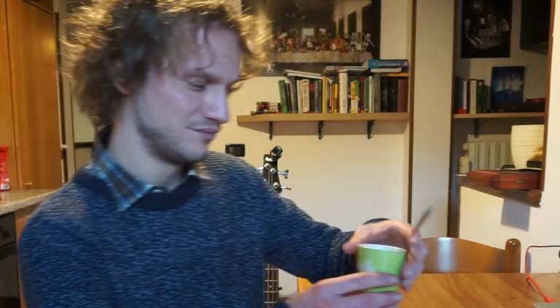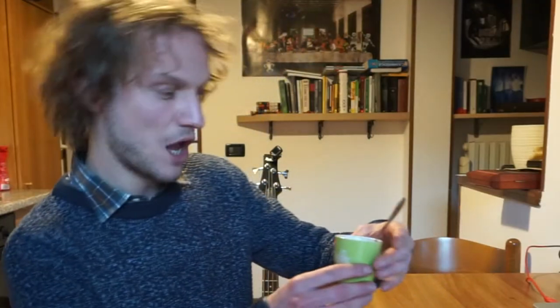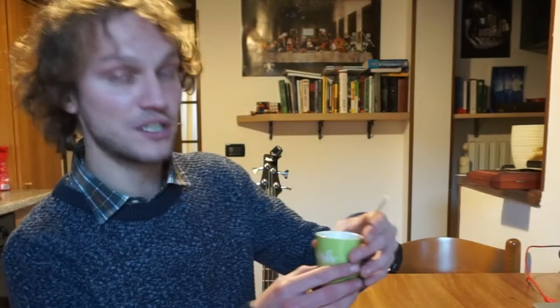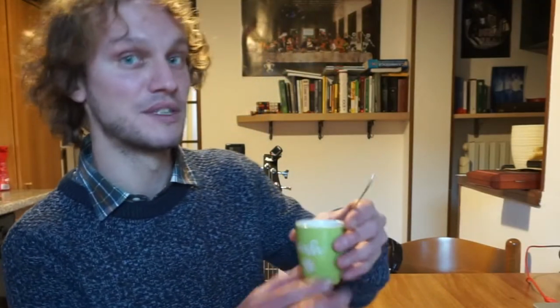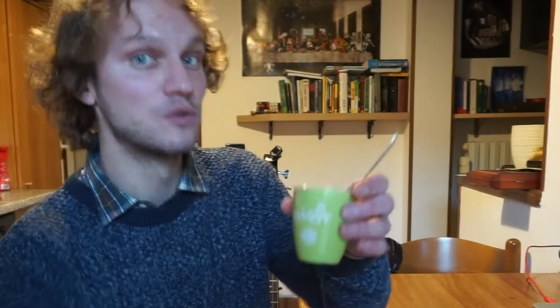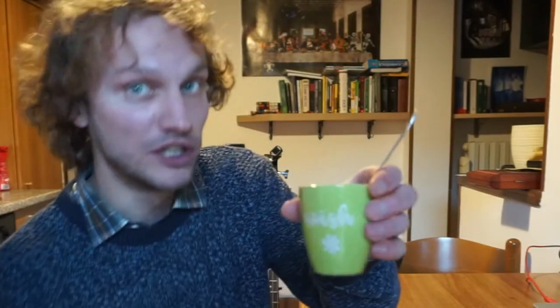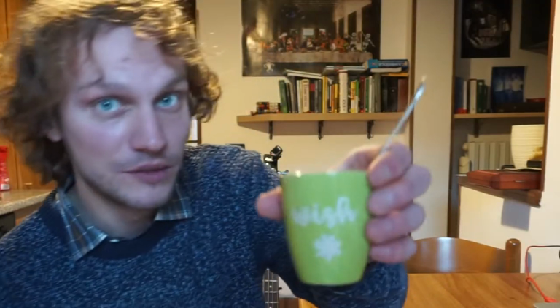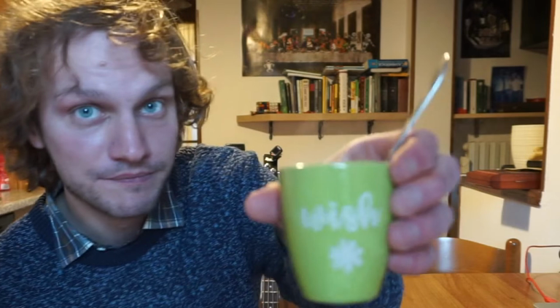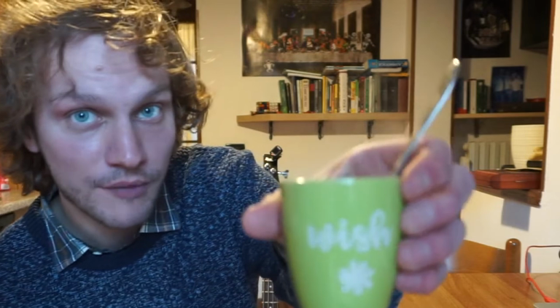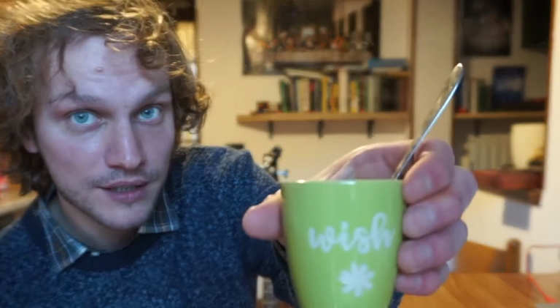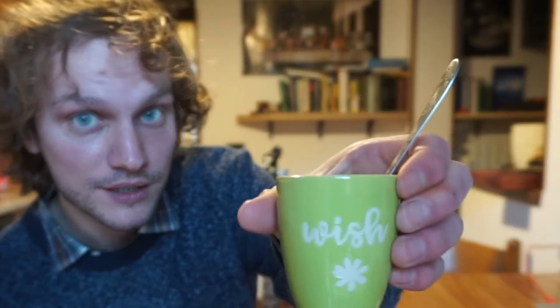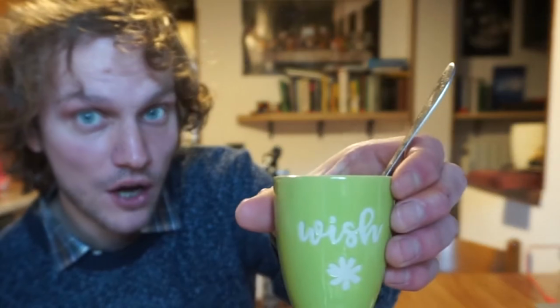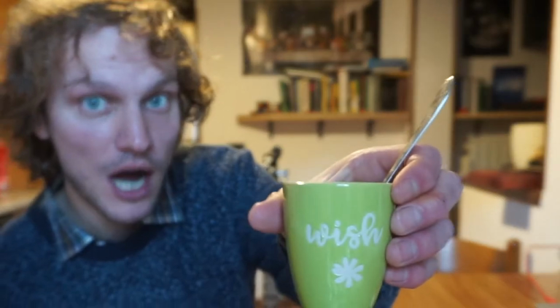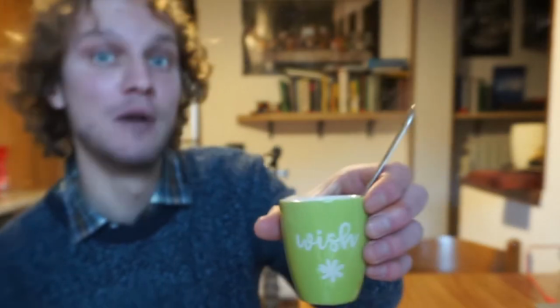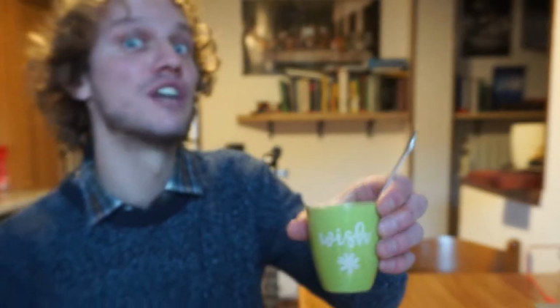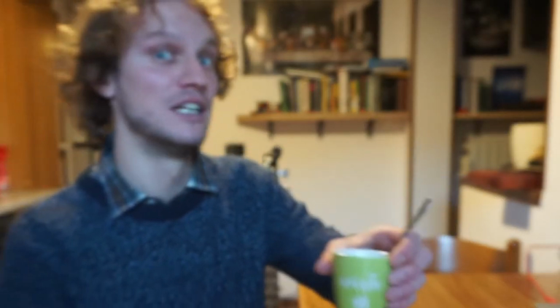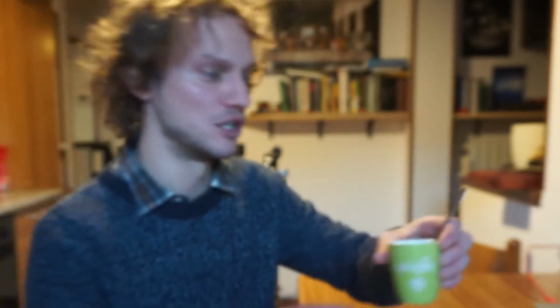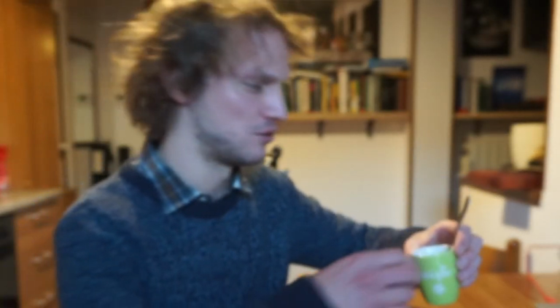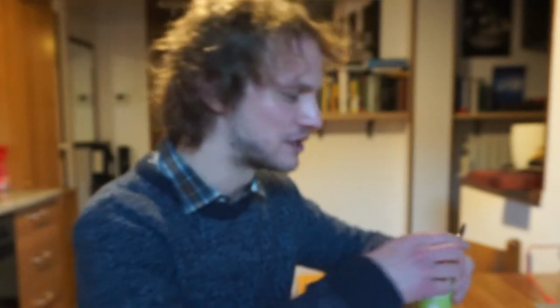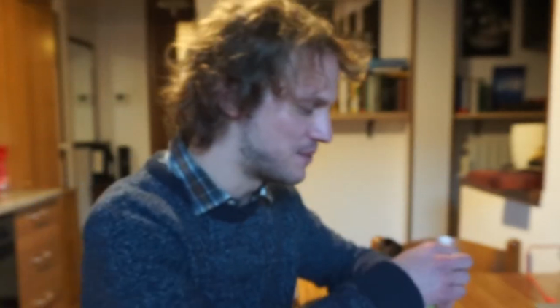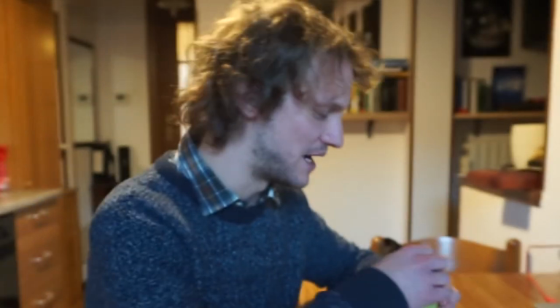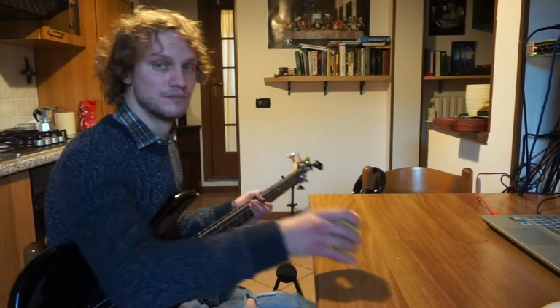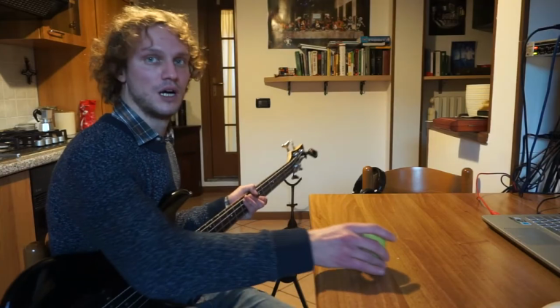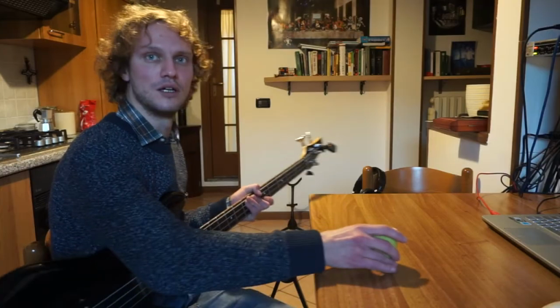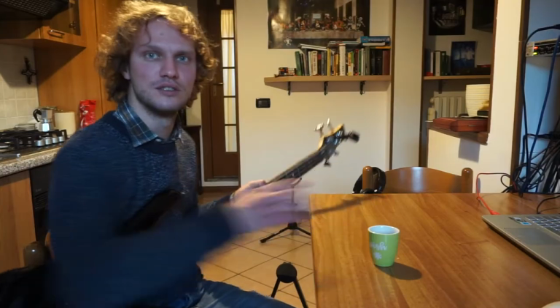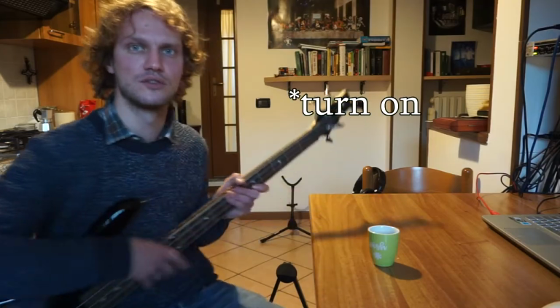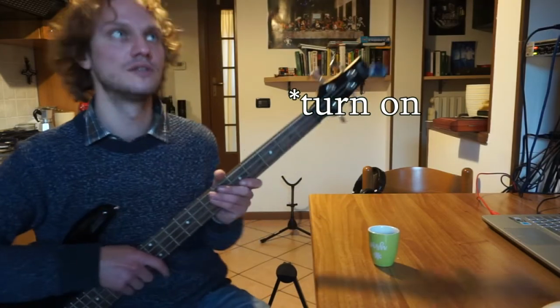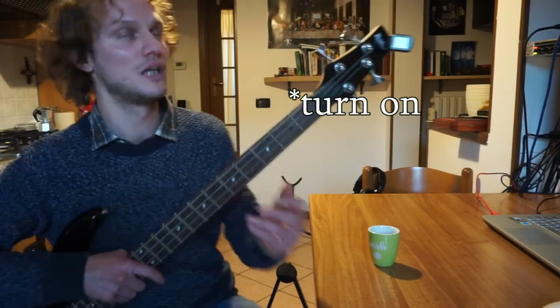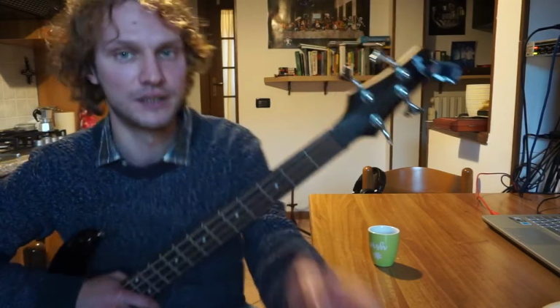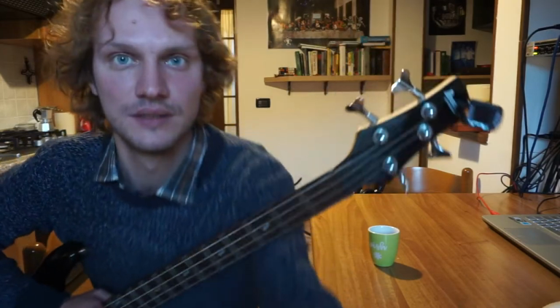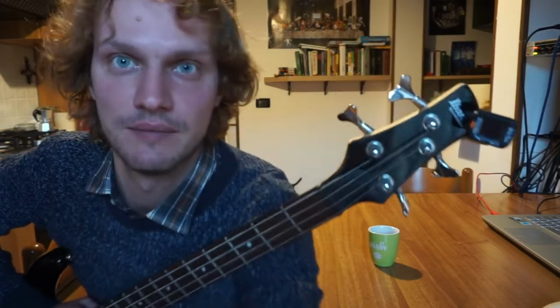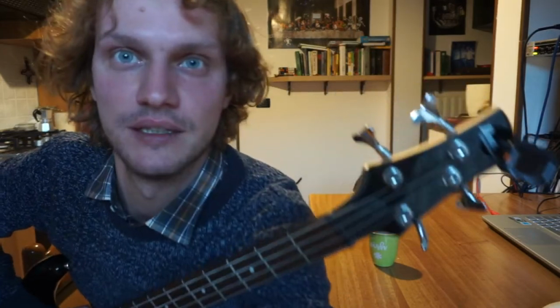Oh, this cup says 'wish.' I wish I can learn how to slap the bass. Oh, I did not turn the light. Damn it.